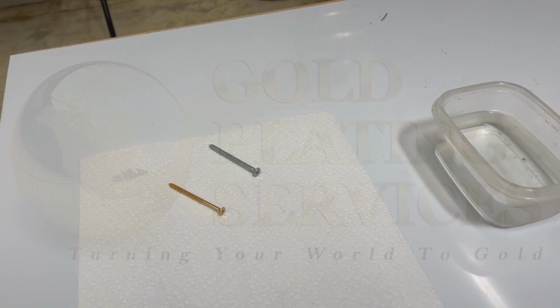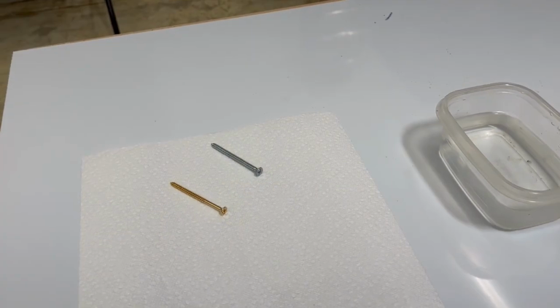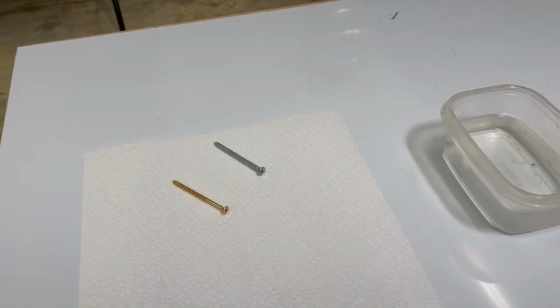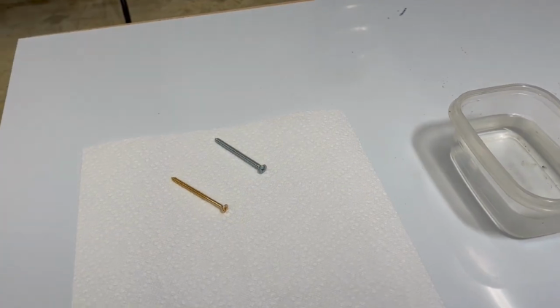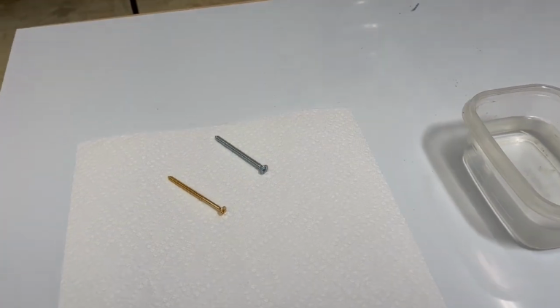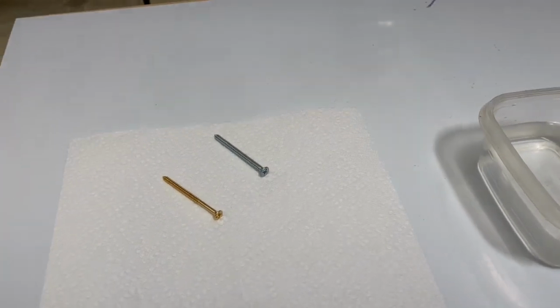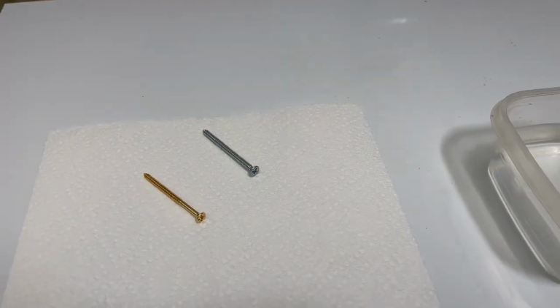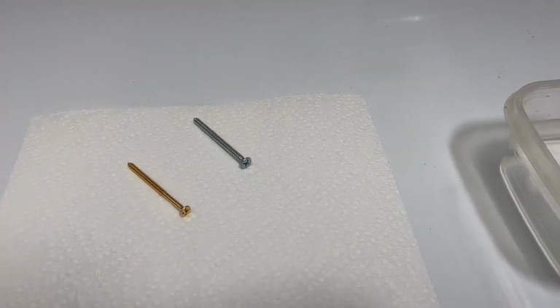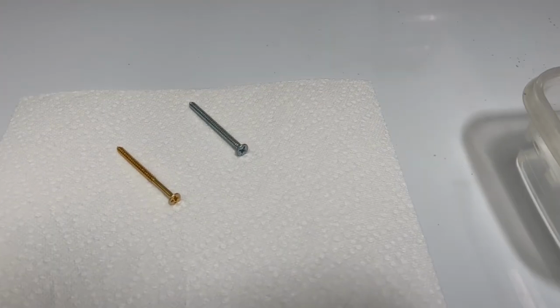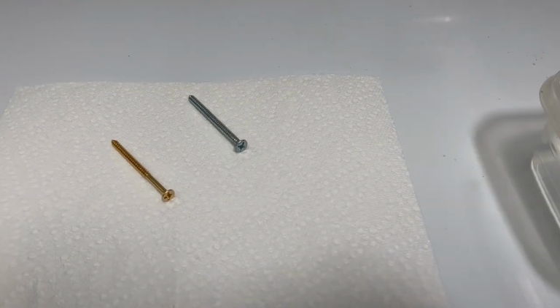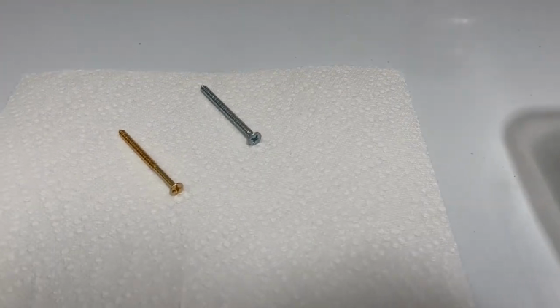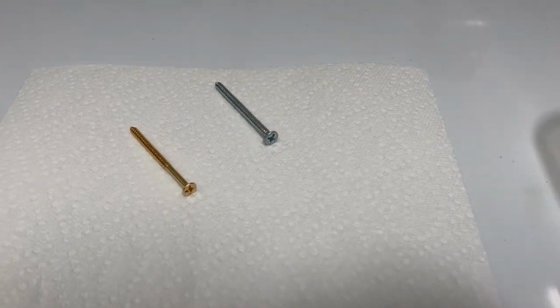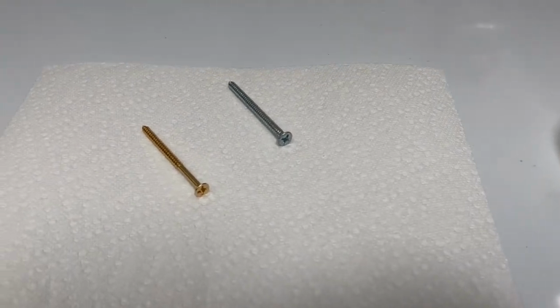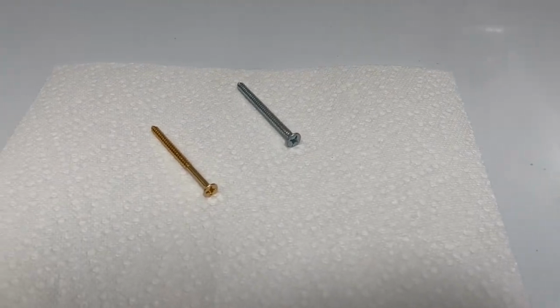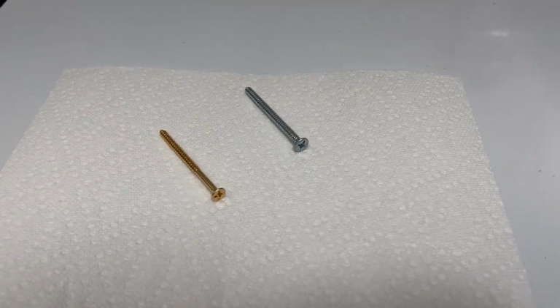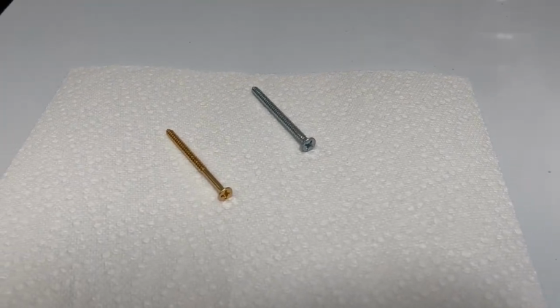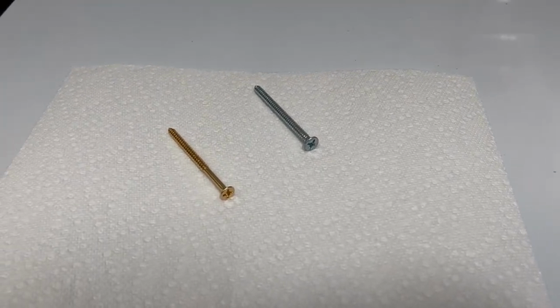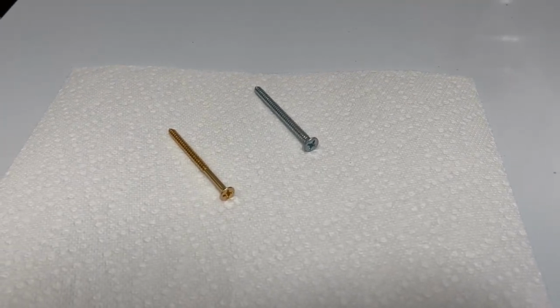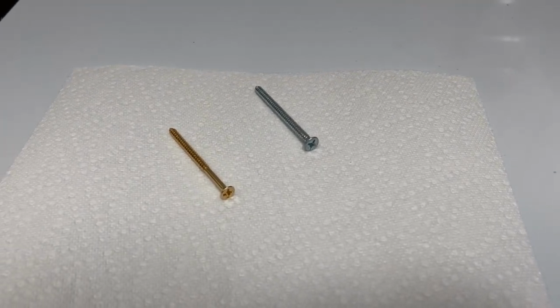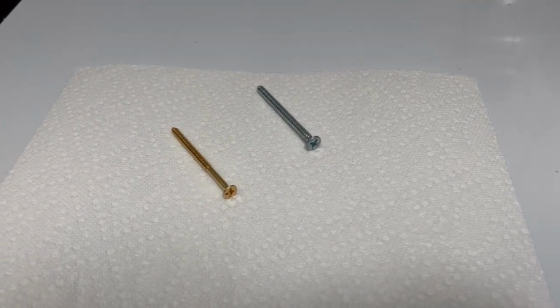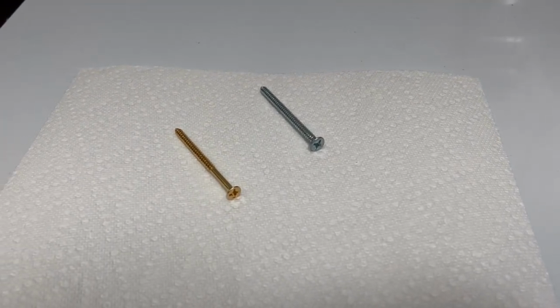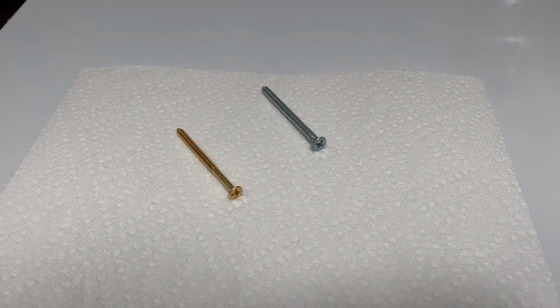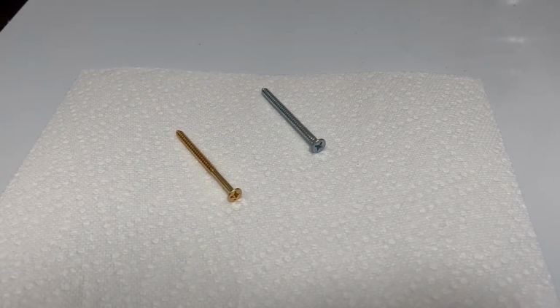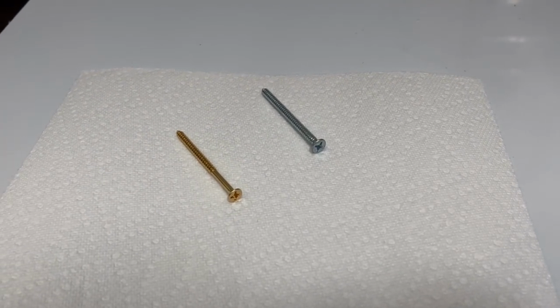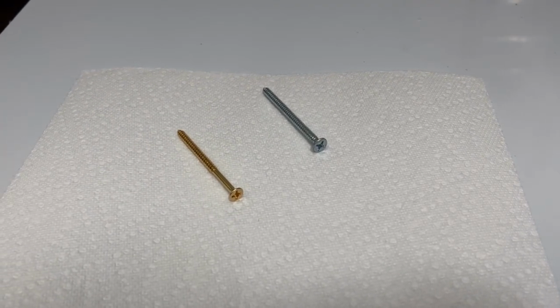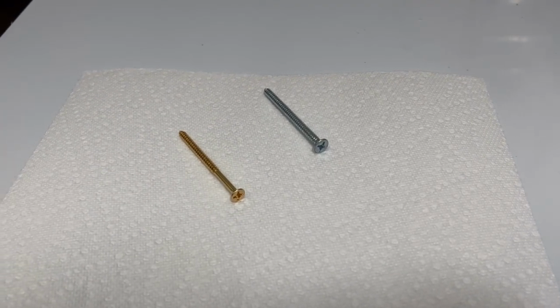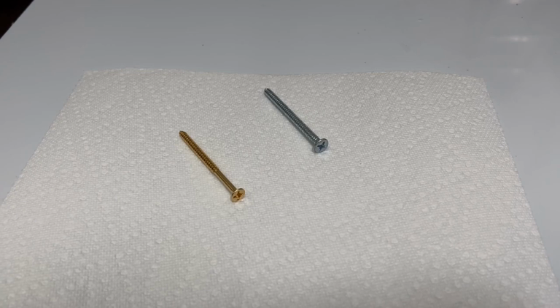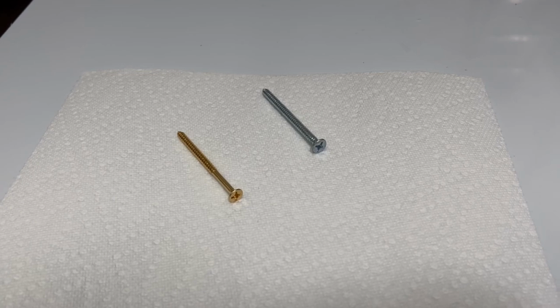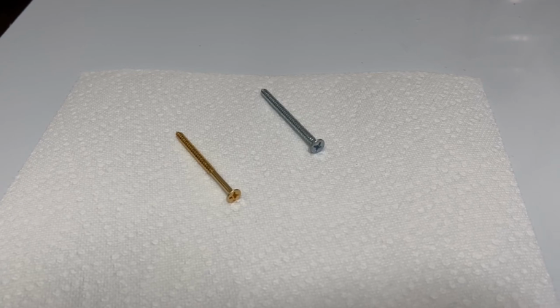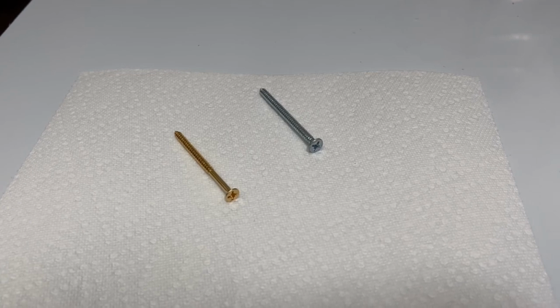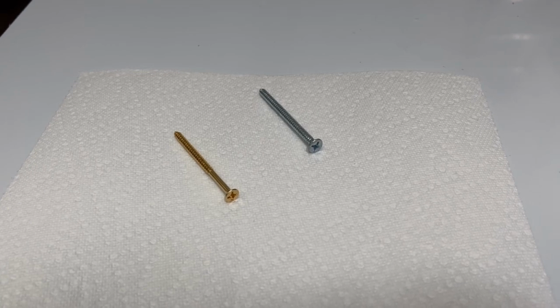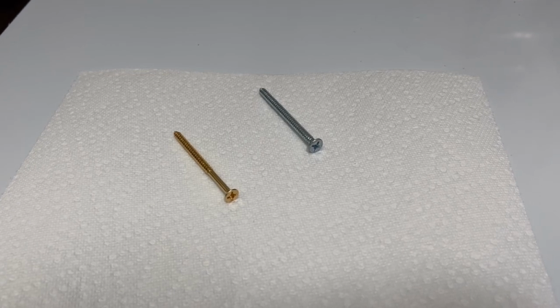Hey guys, Amy here. Today I want to show you how to easily plate onto some everyday hardware.